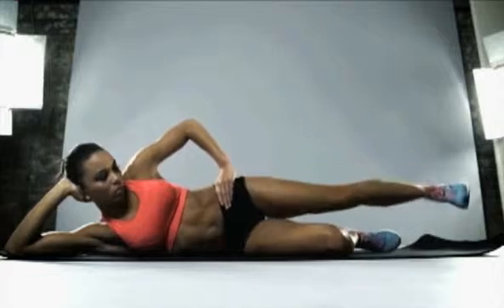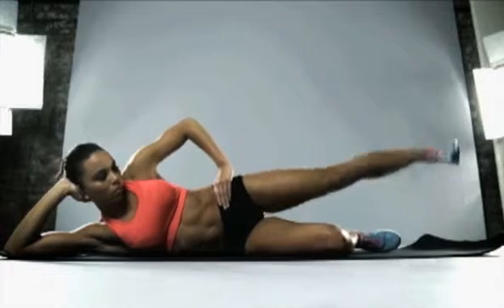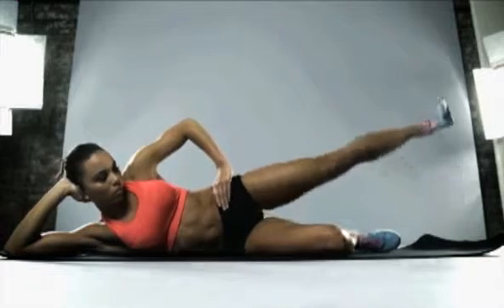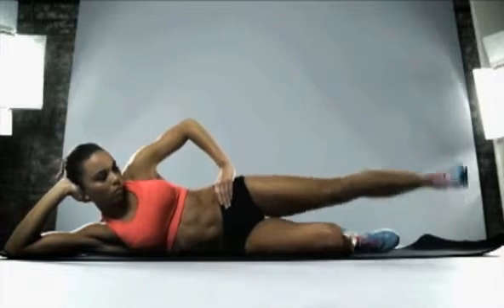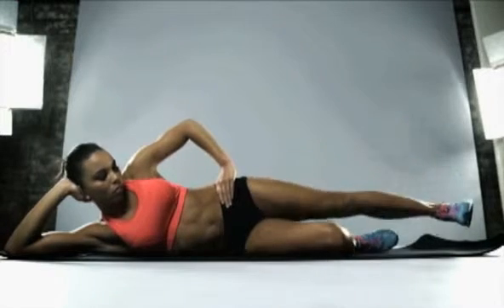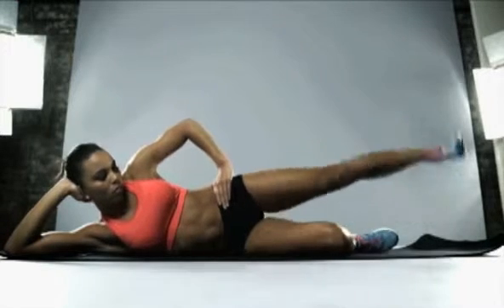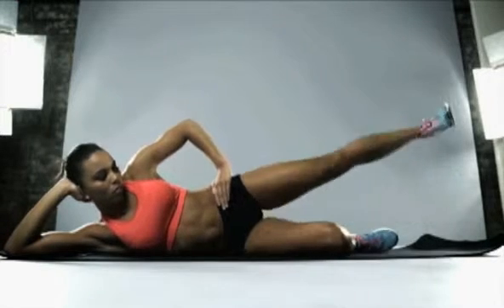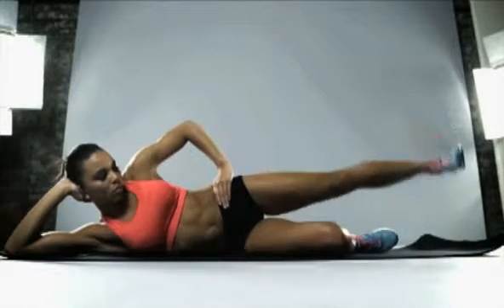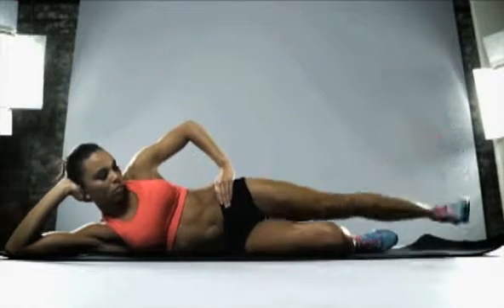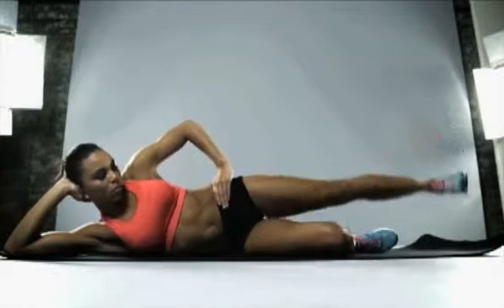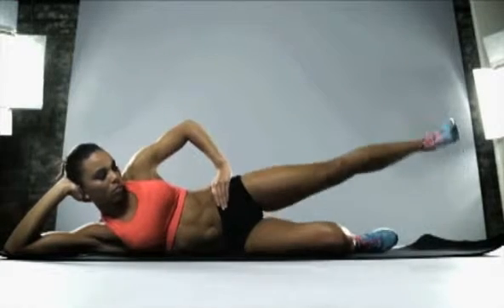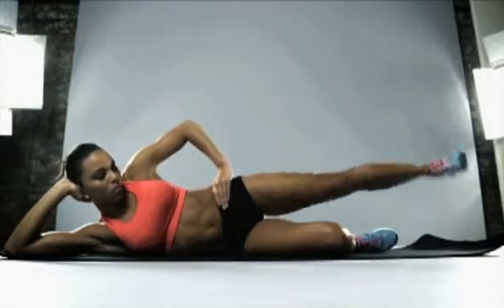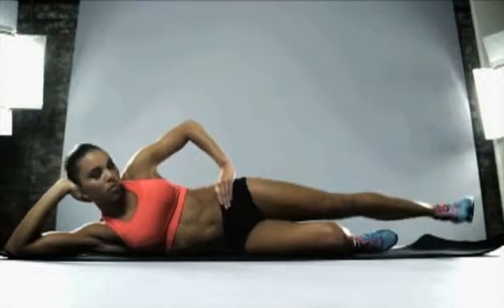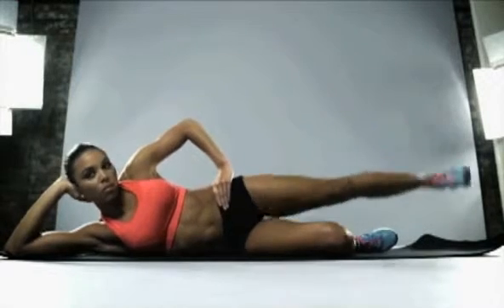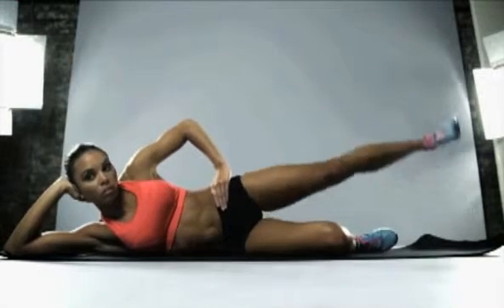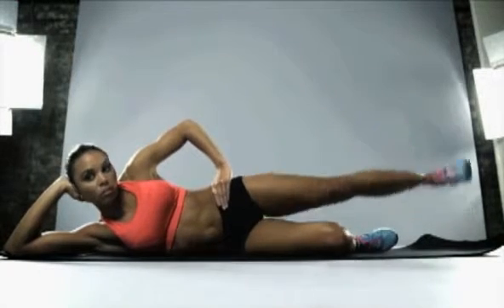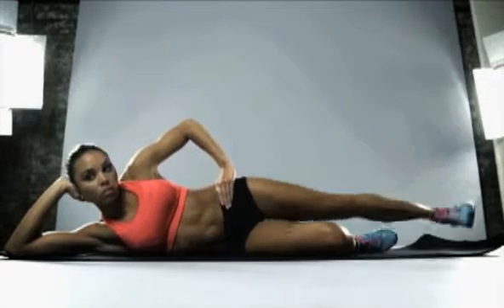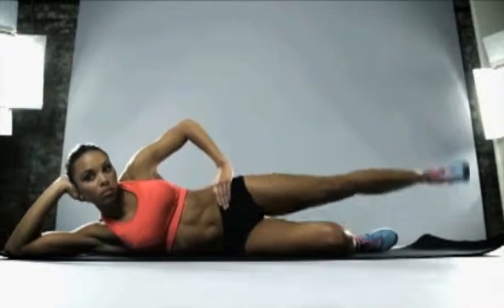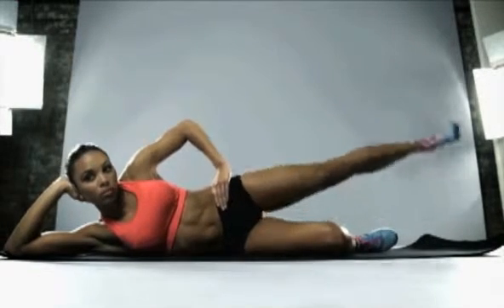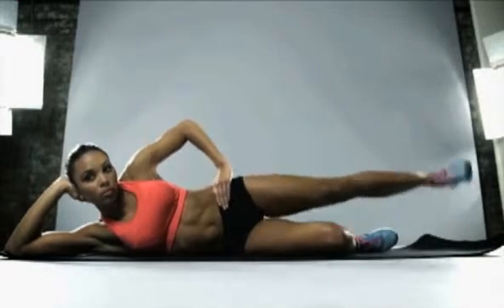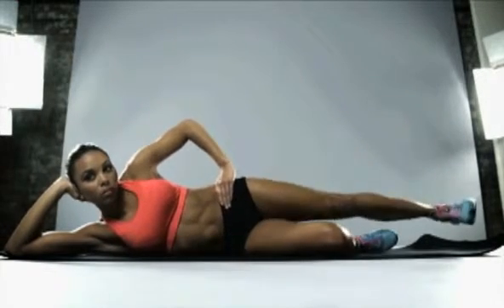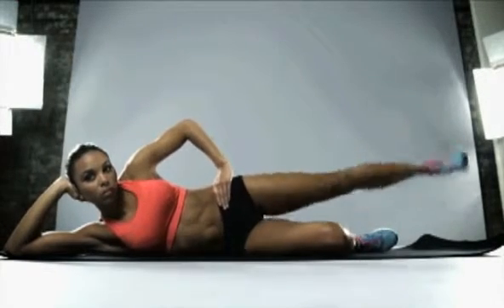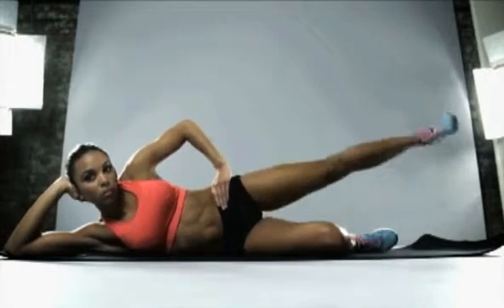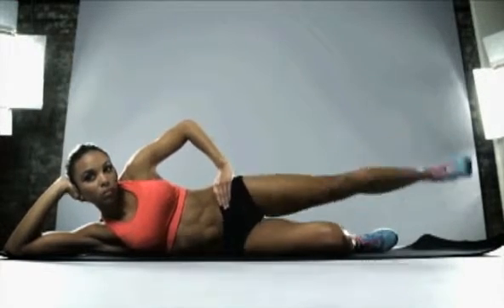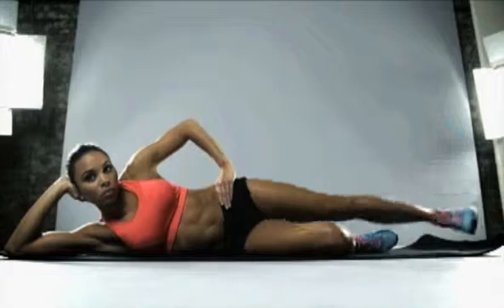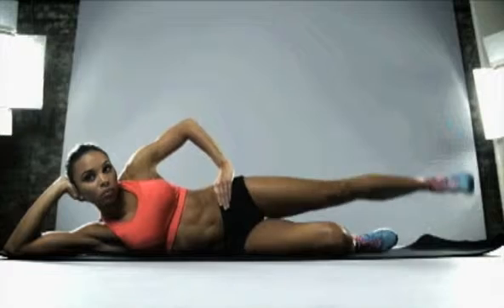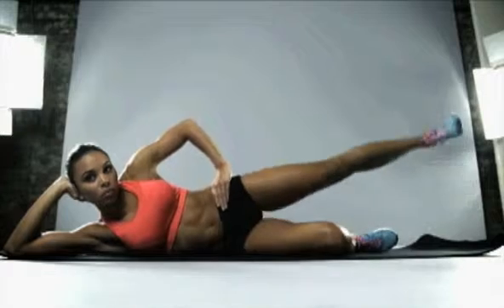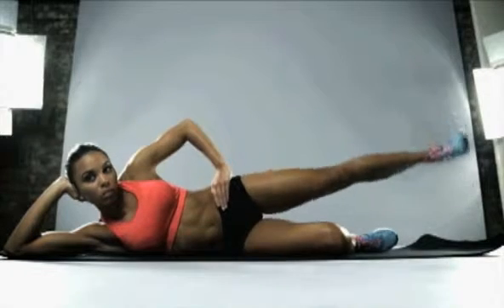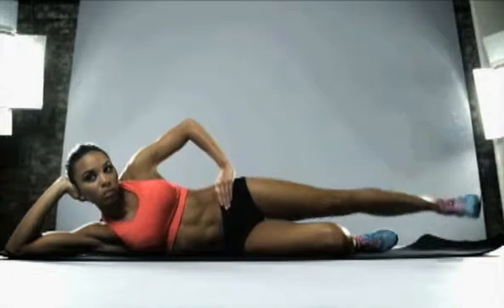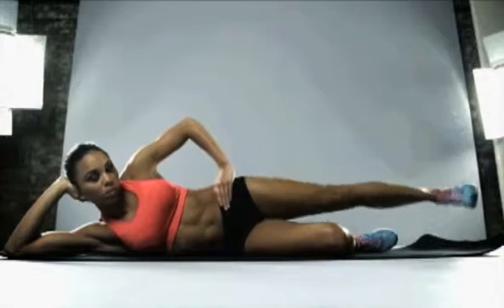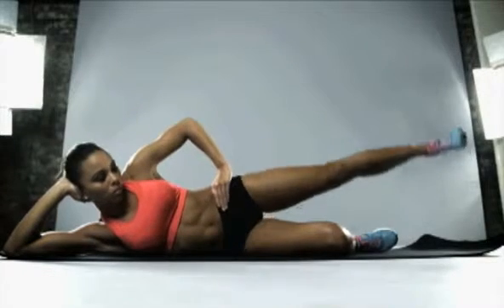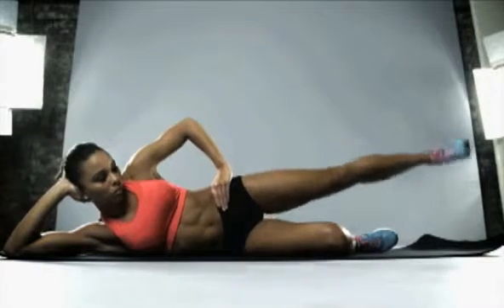Extend that leg out and keep the toe pointing up towards your shins — up and down, small movements.